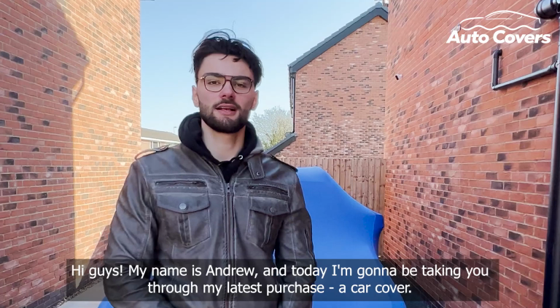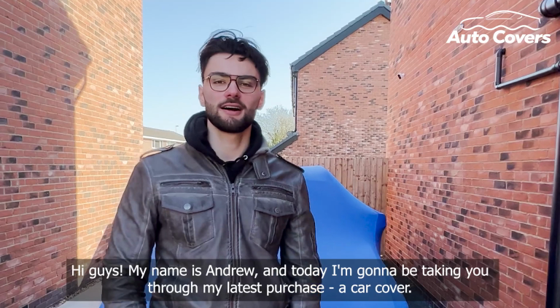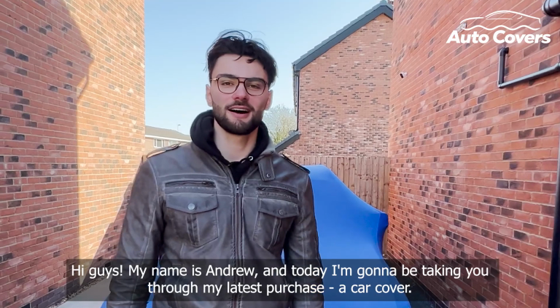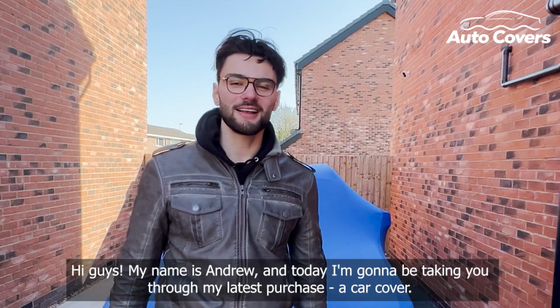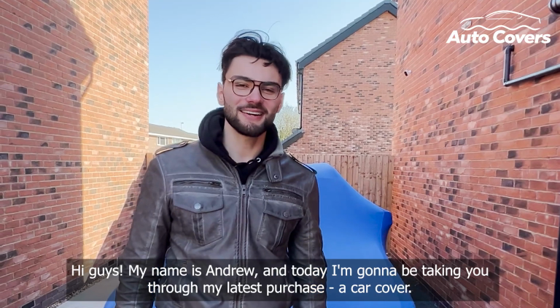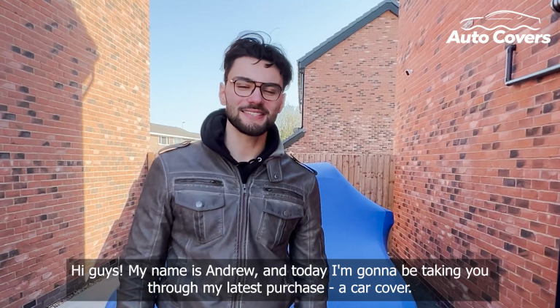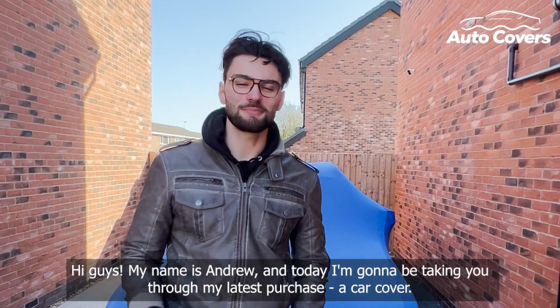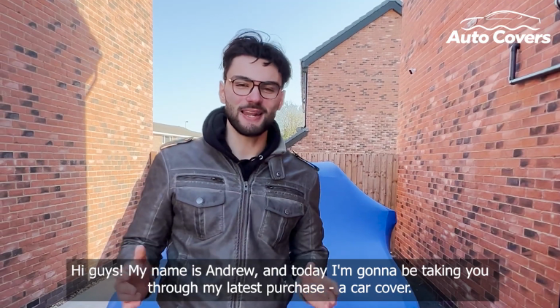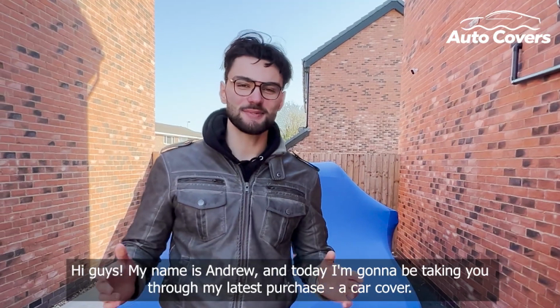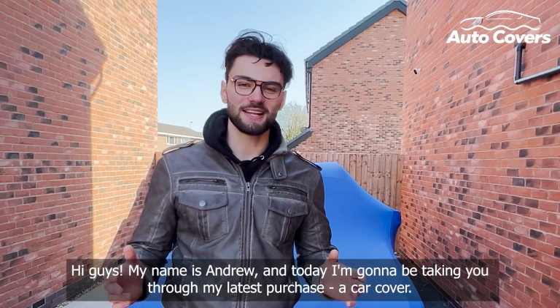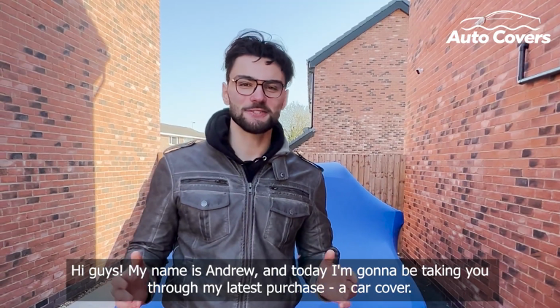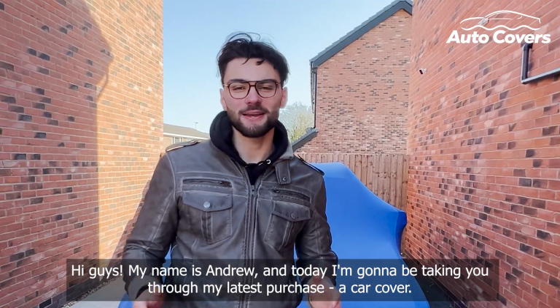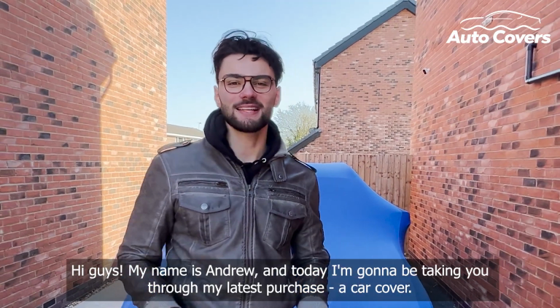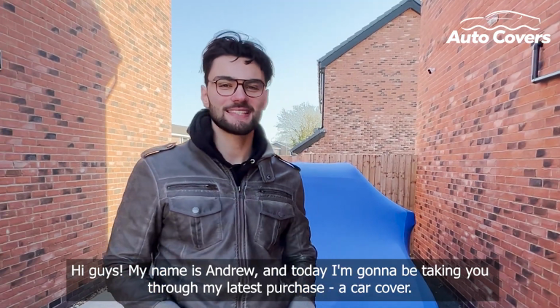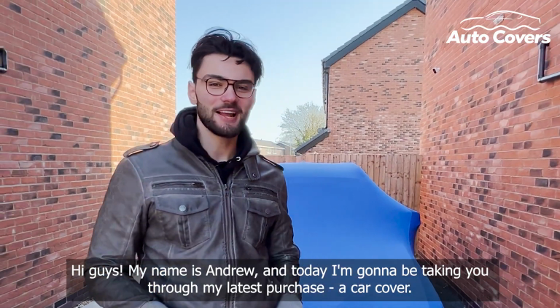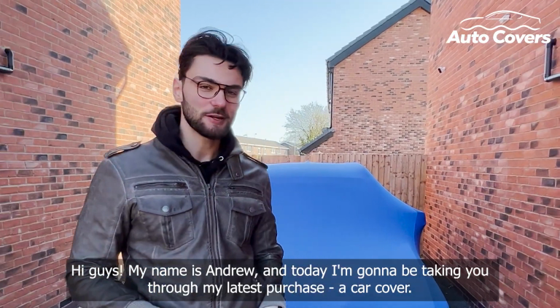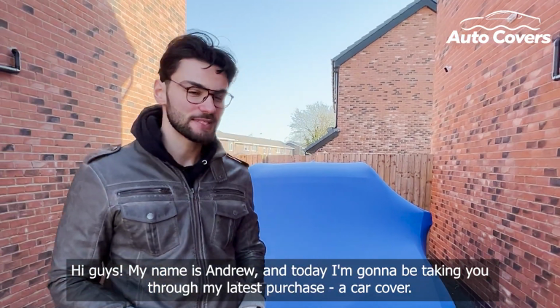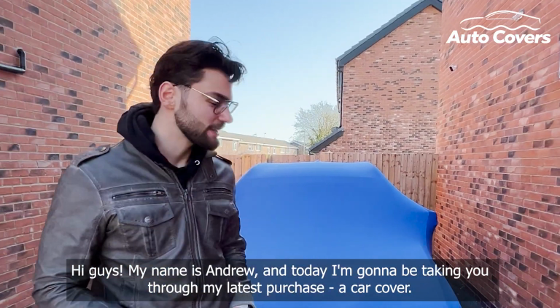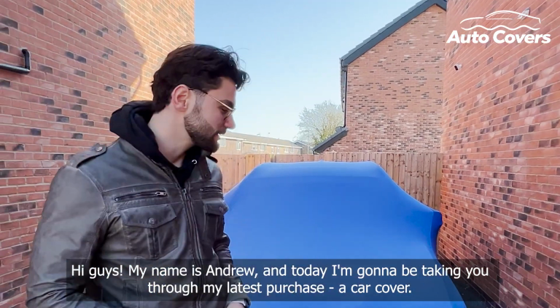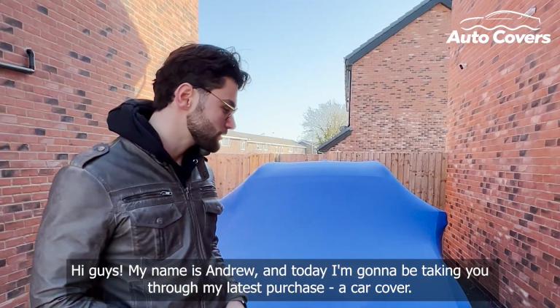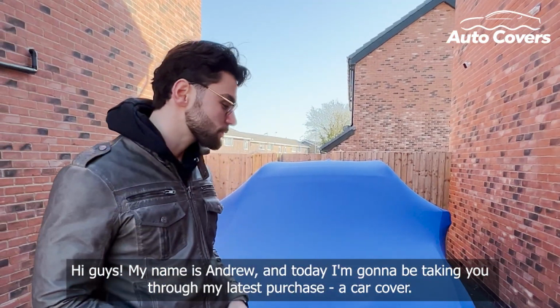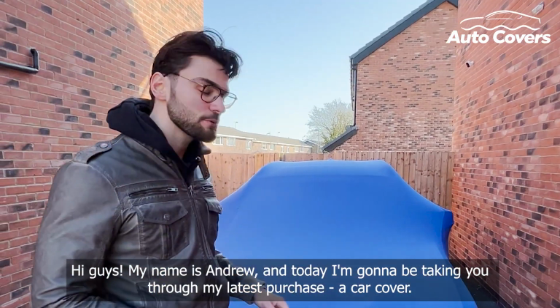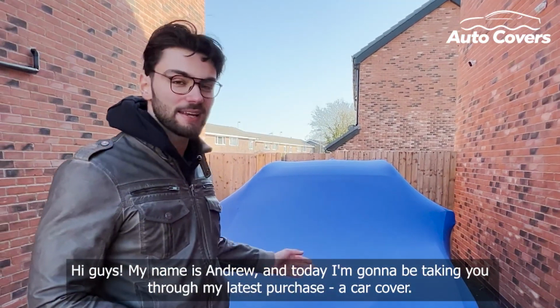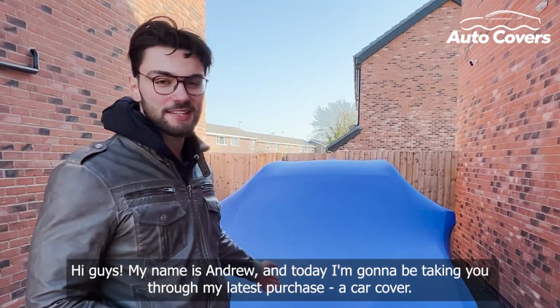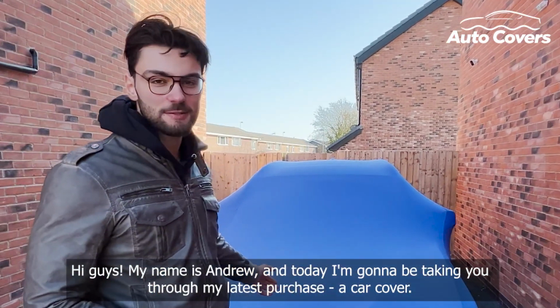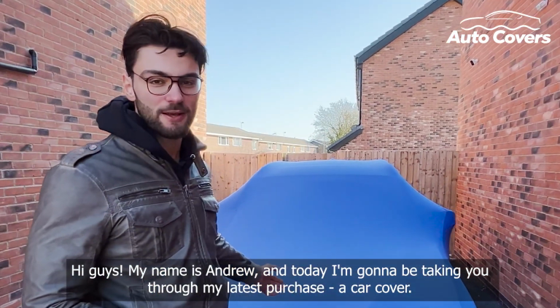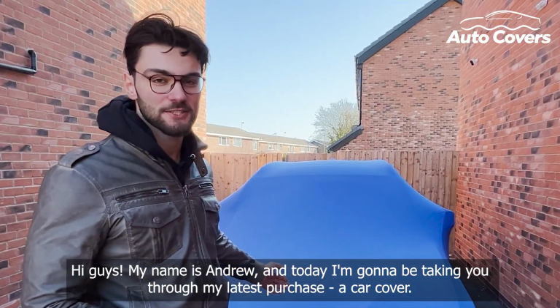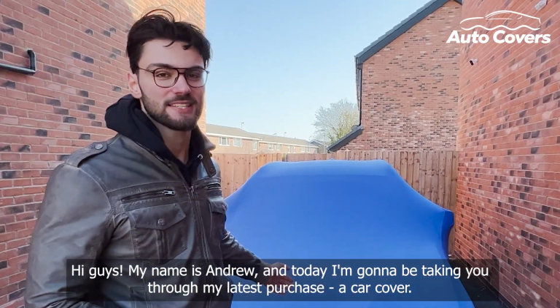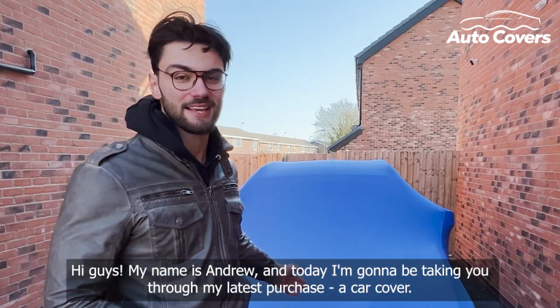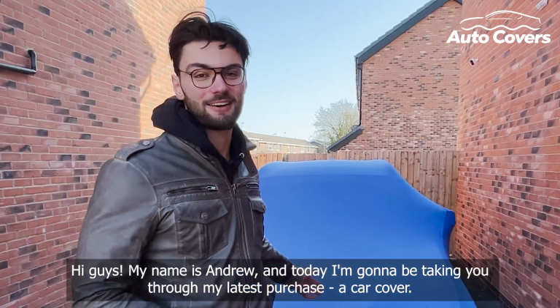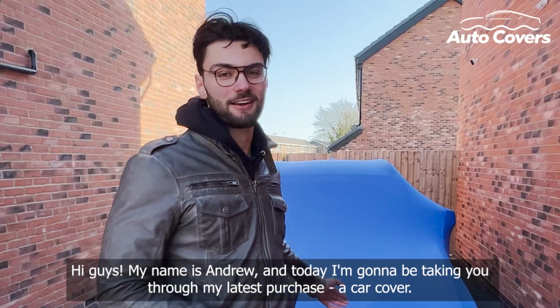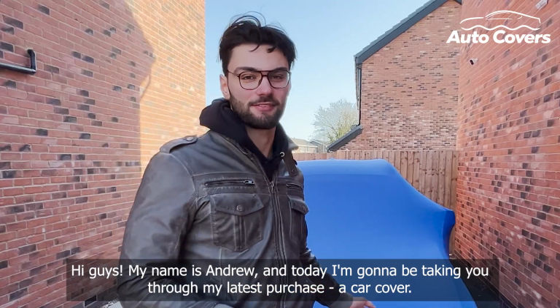Hi guys, my name is Andrew and today I'm going to be taking you through my latest purchase, a car cover.